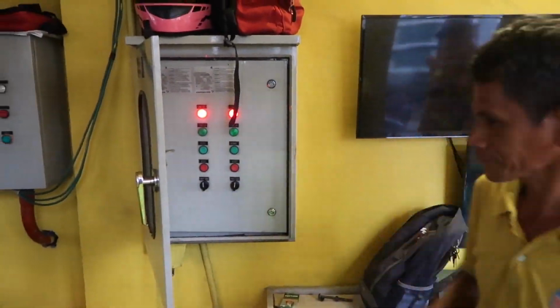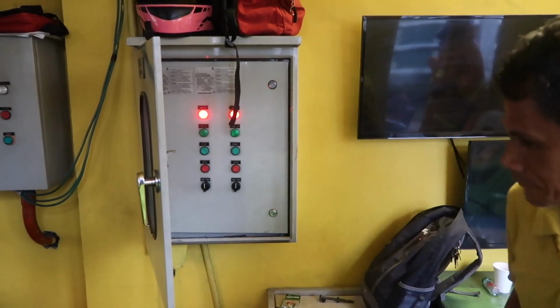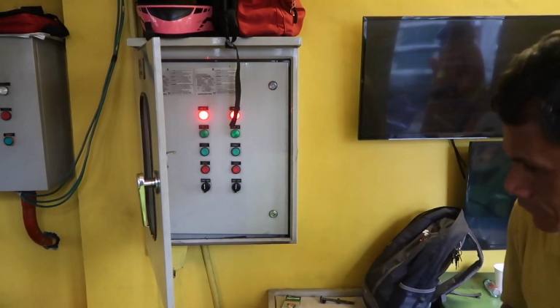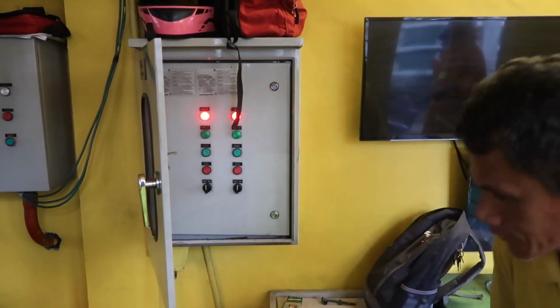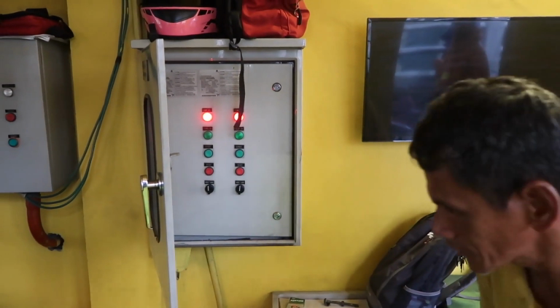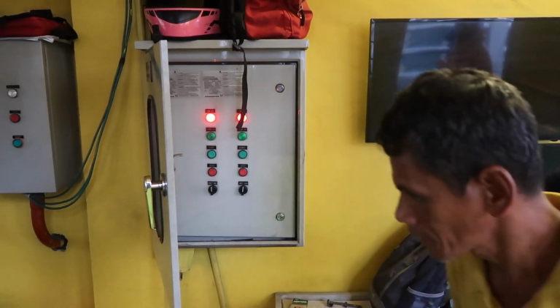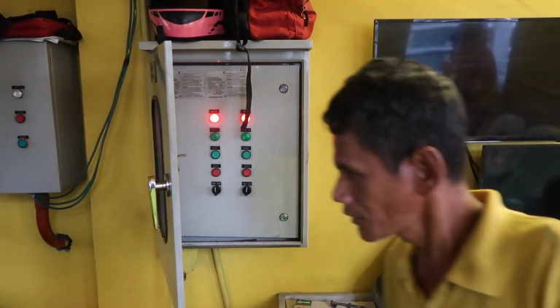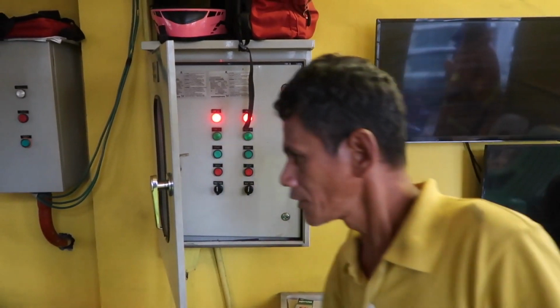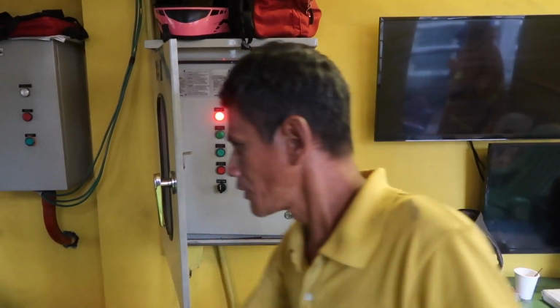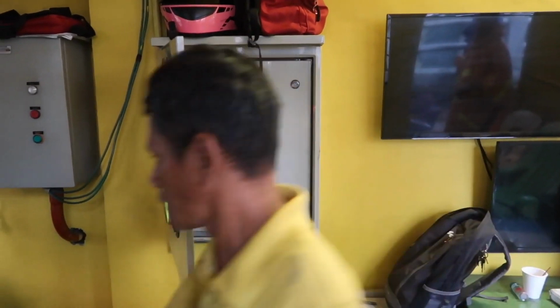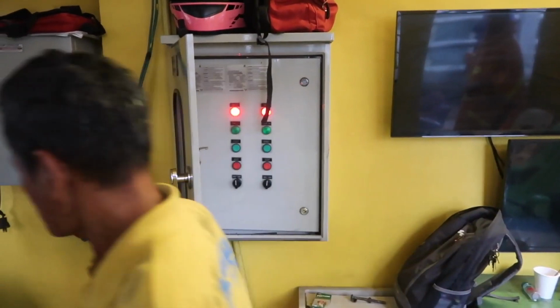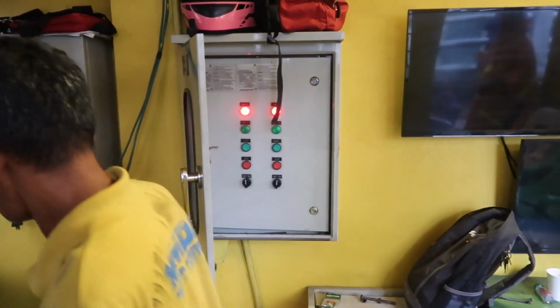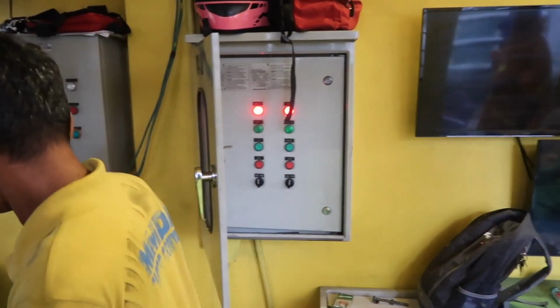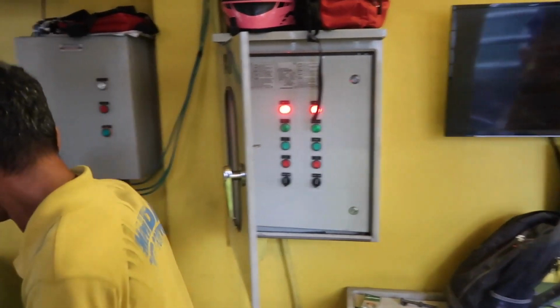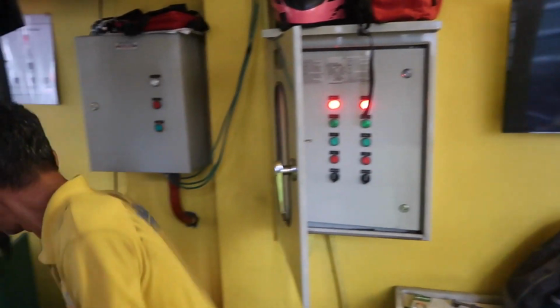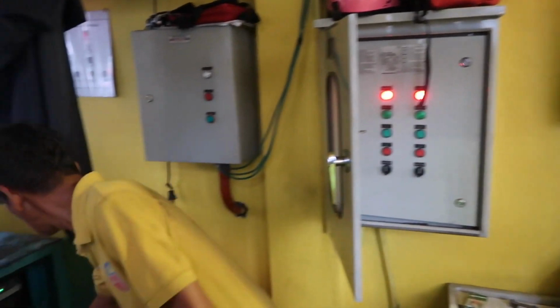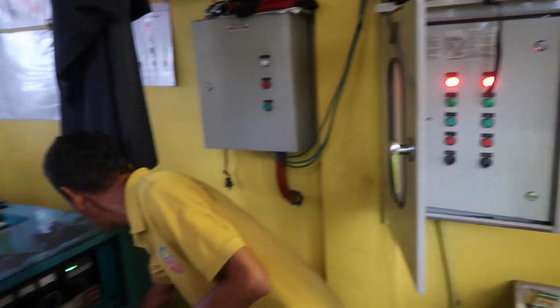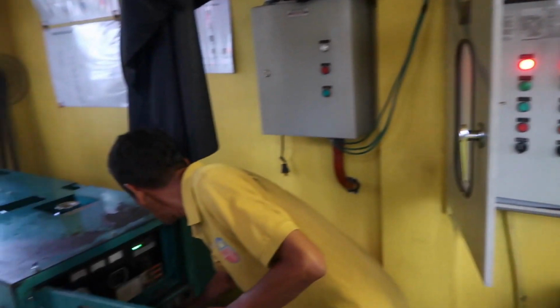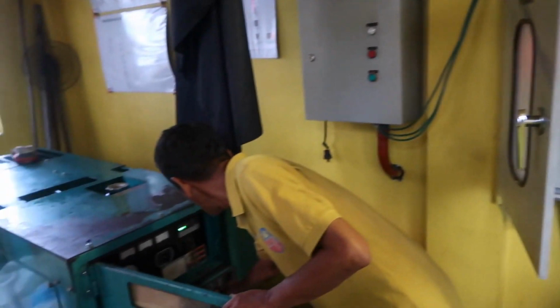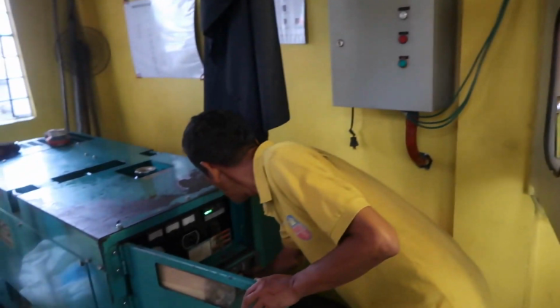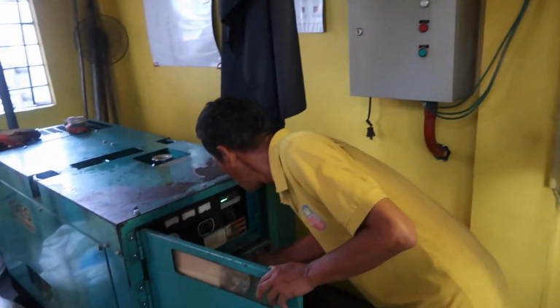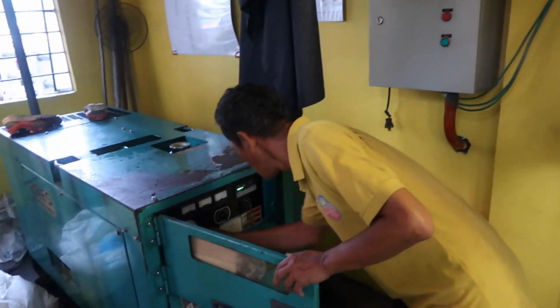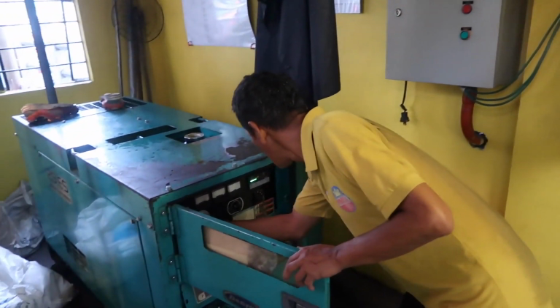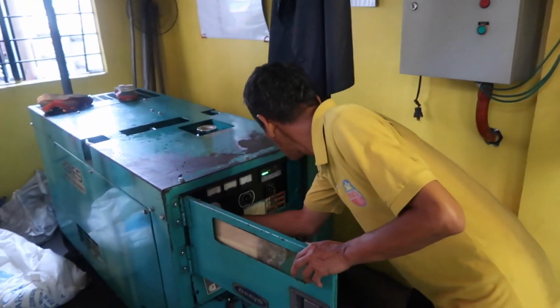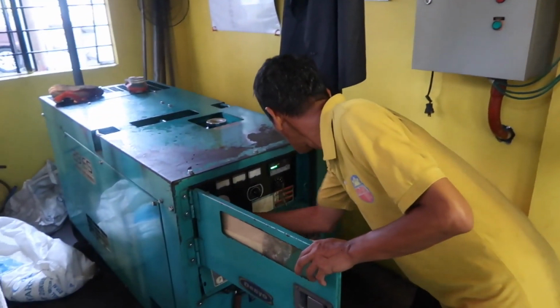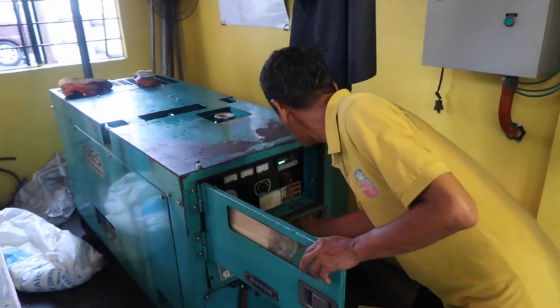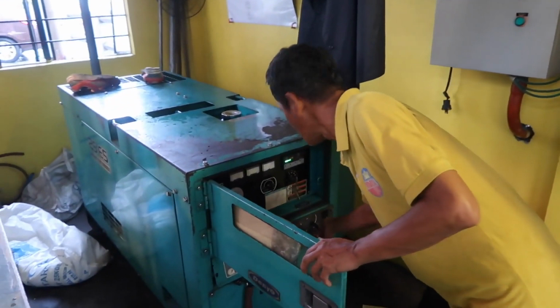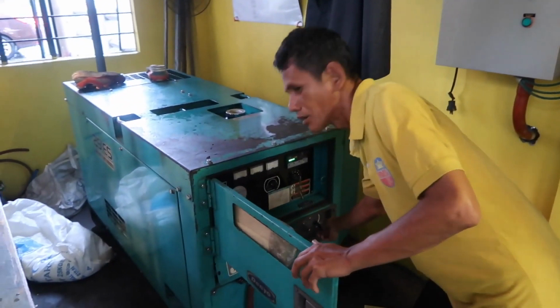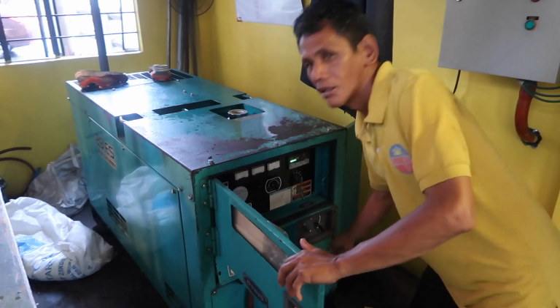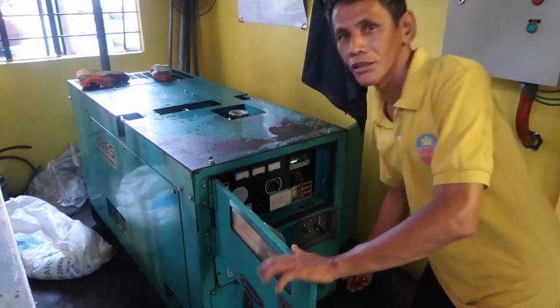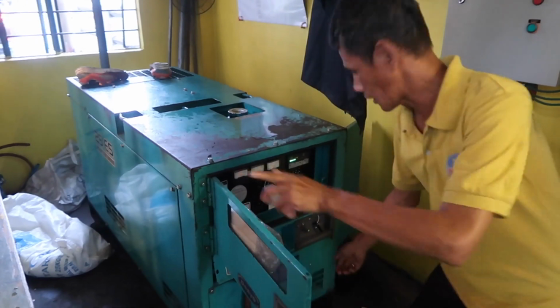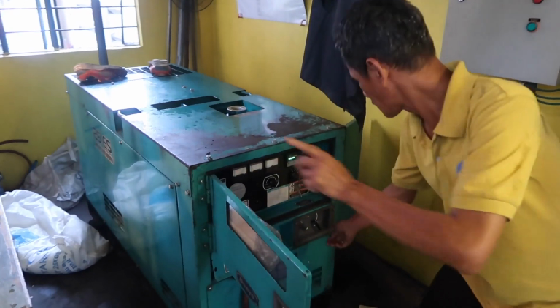And there you go — shutting down the pumps now. They don't need it anymore; there's not much rain.